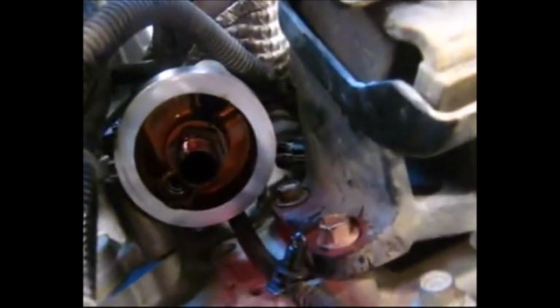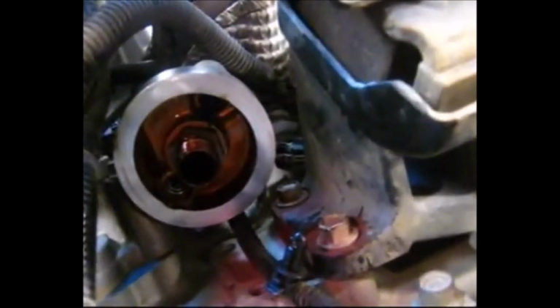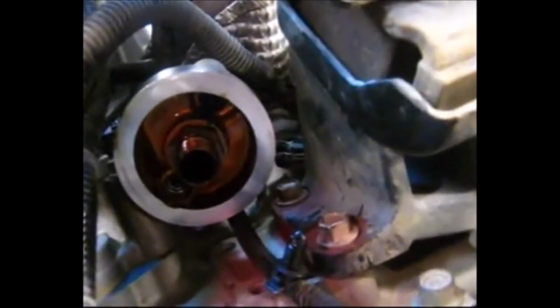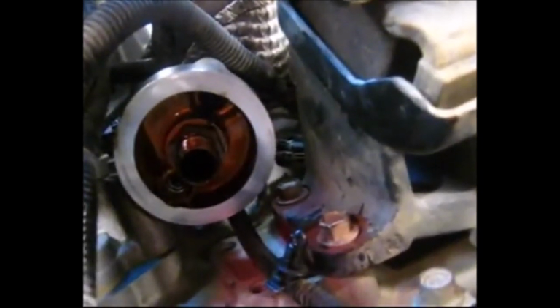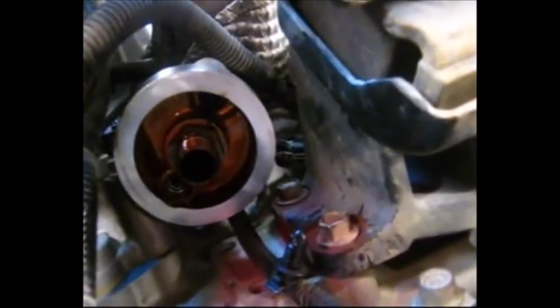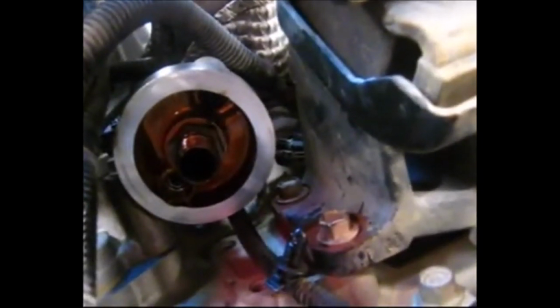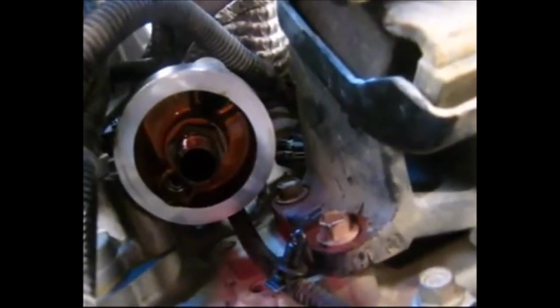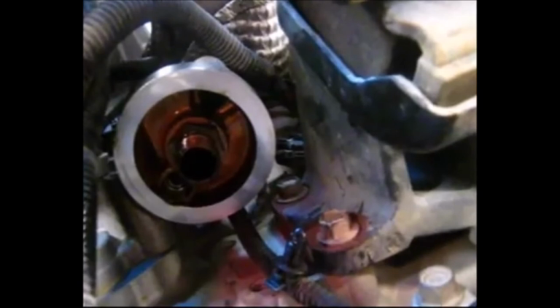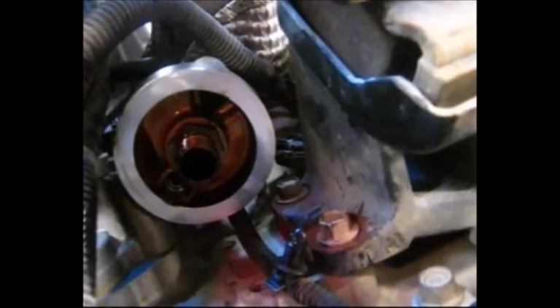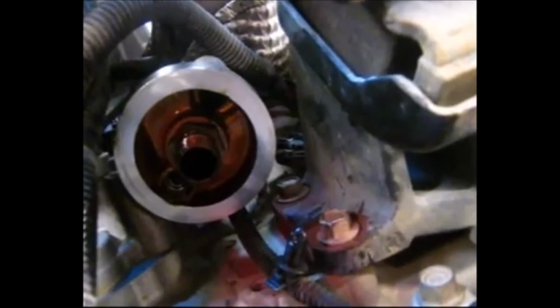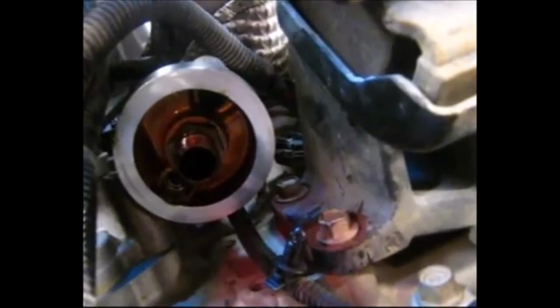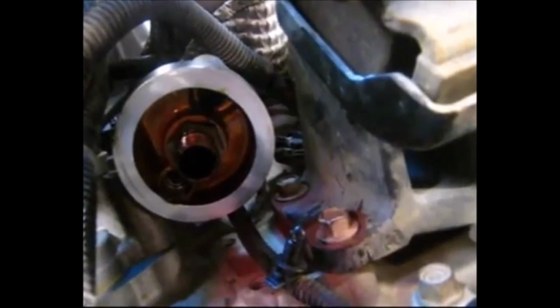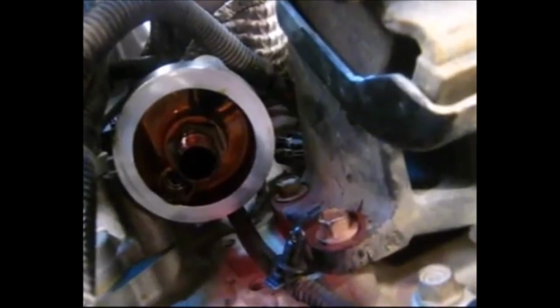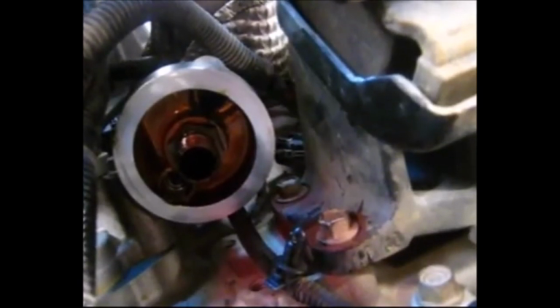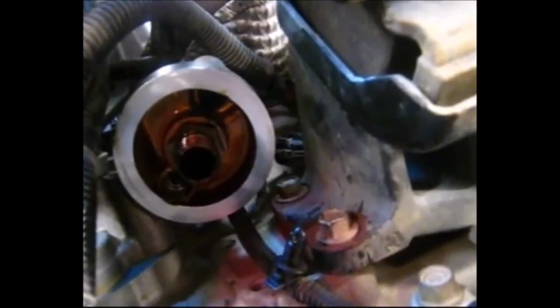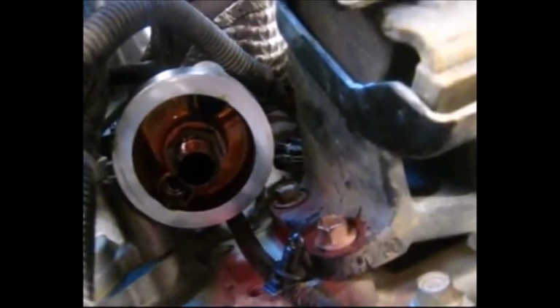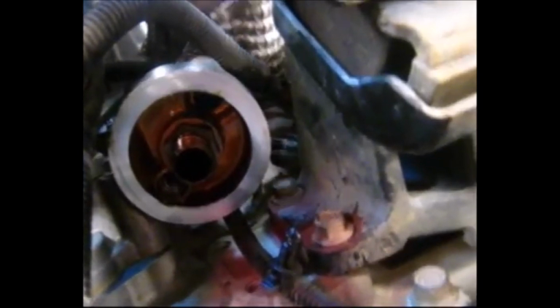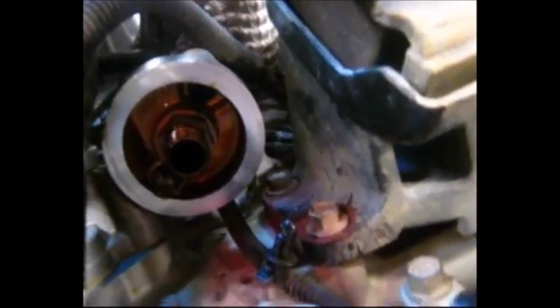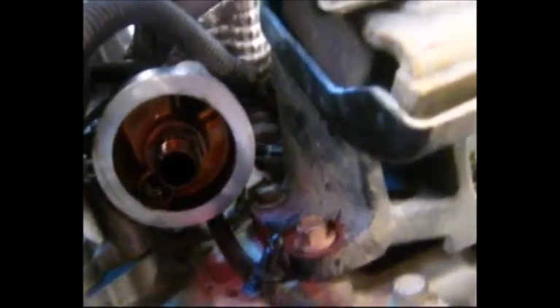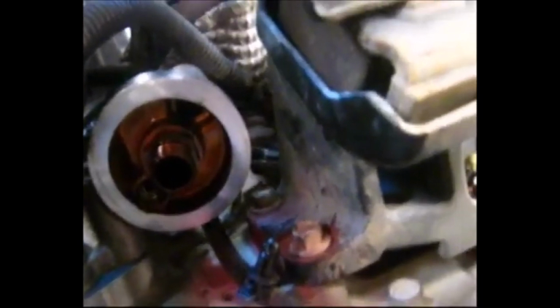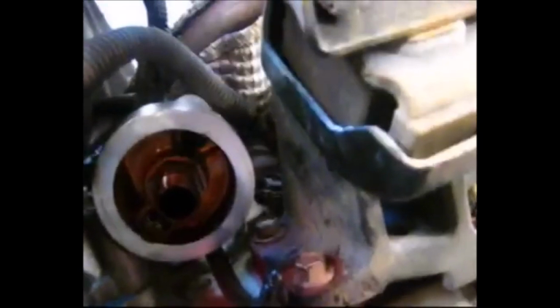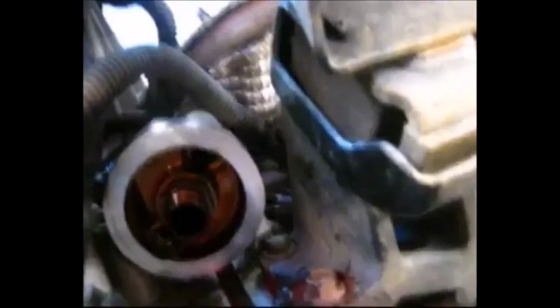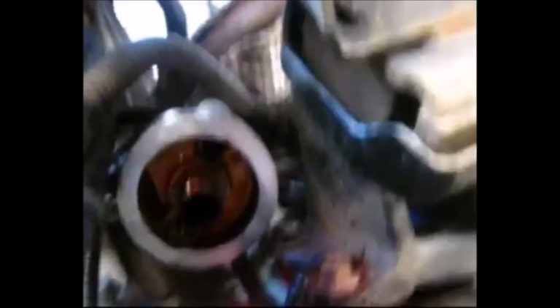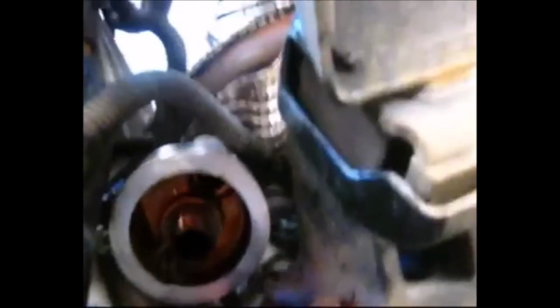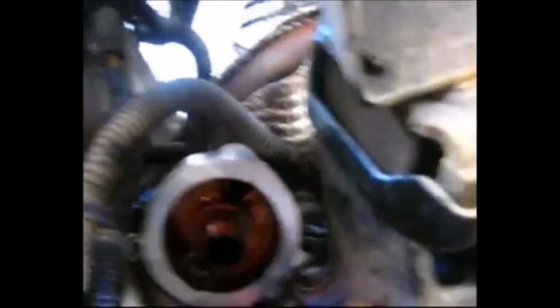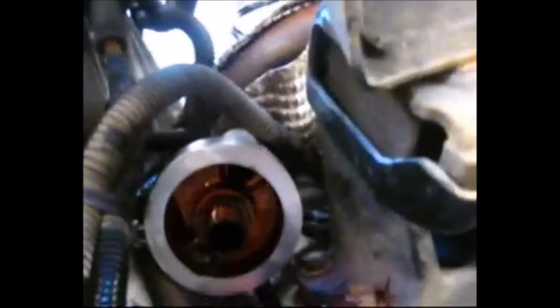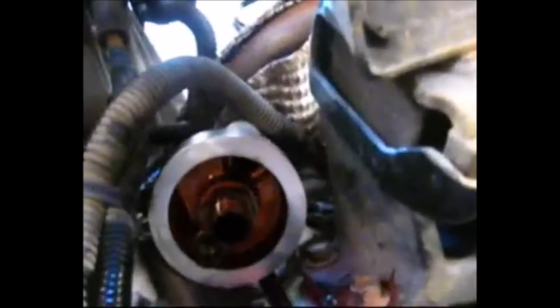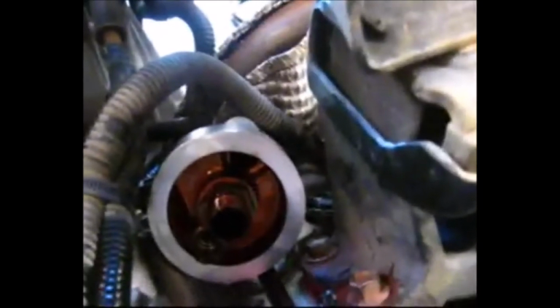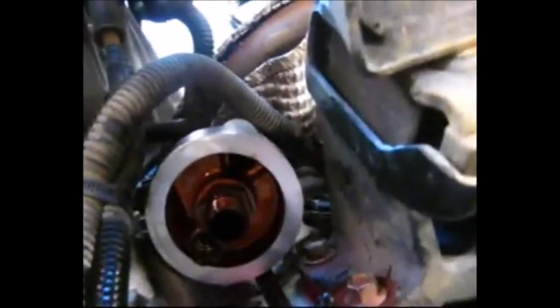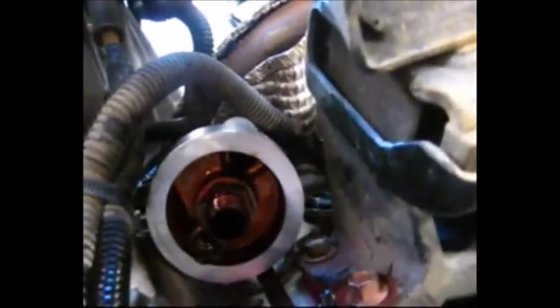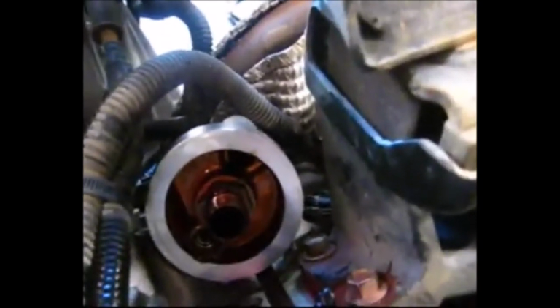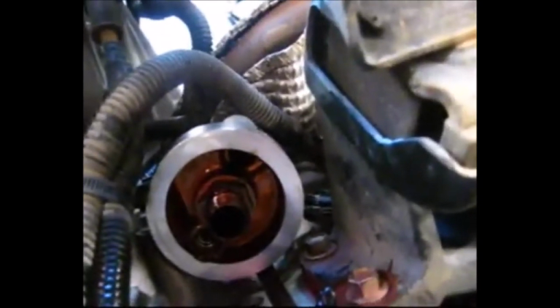So we'll put this oil filter back on, top it up with oil — and there's the oil change done. Thanks for watching.